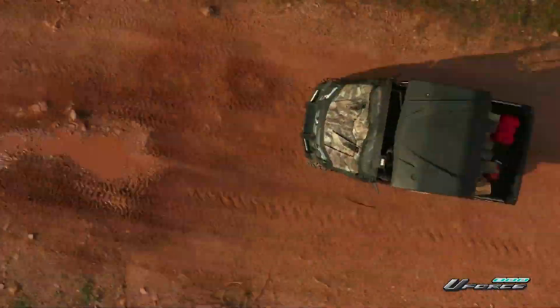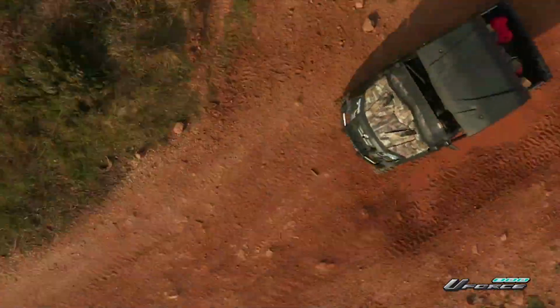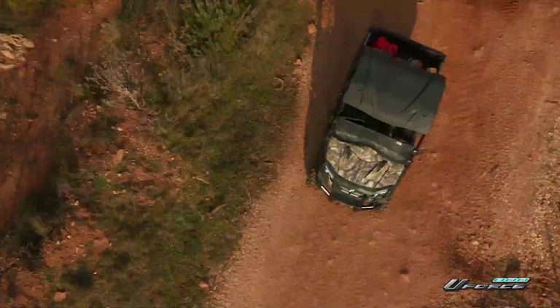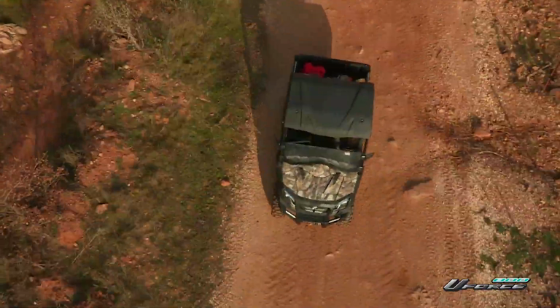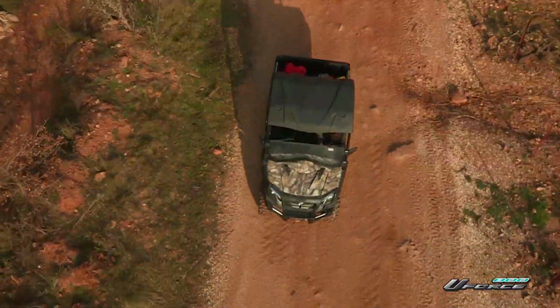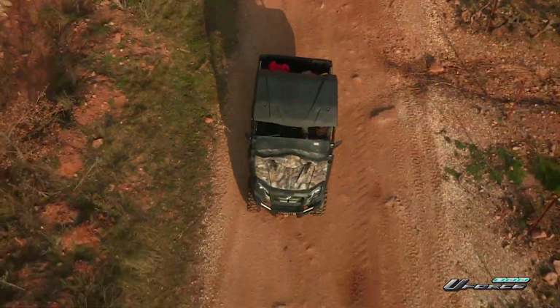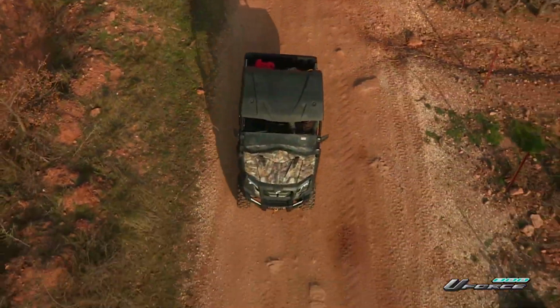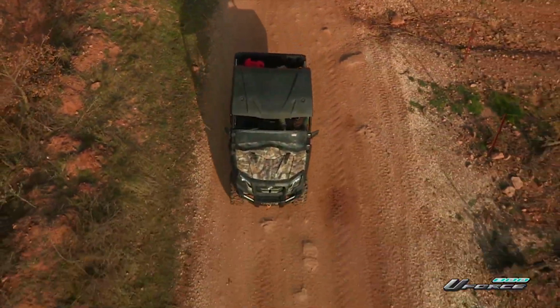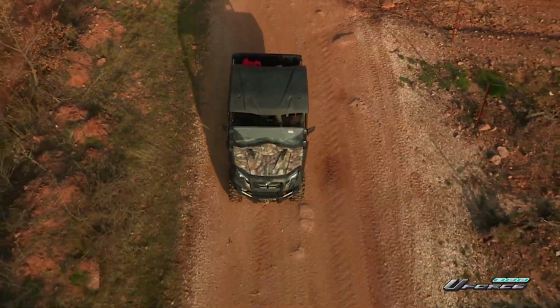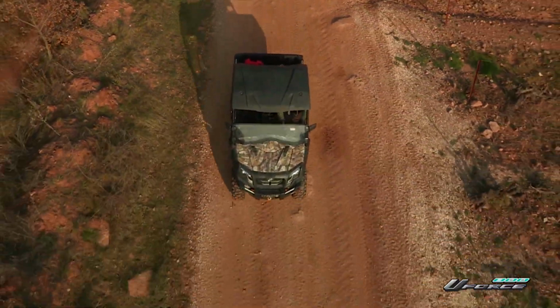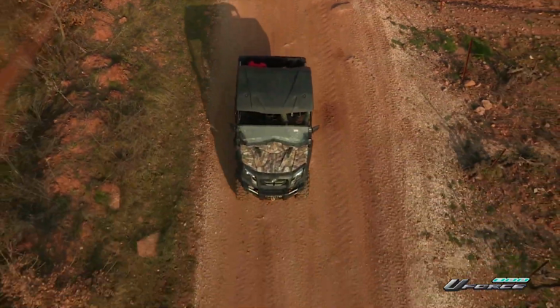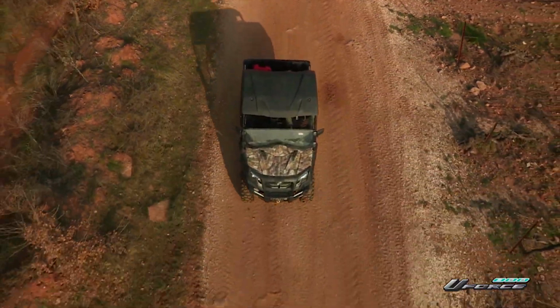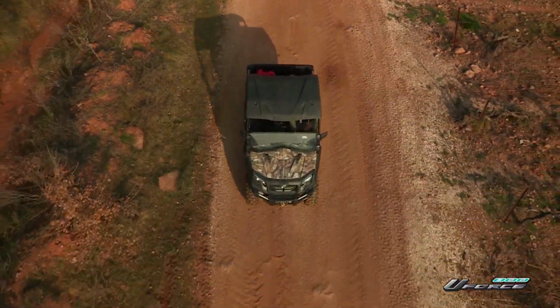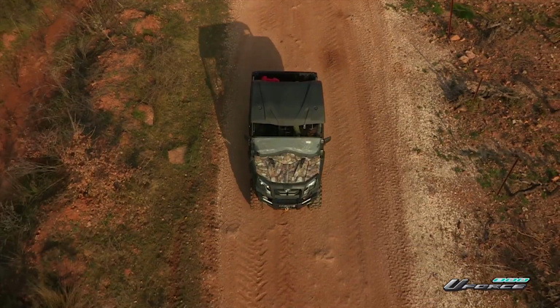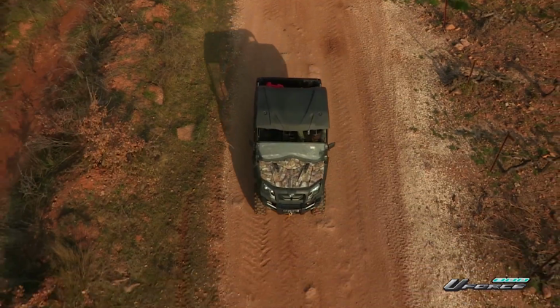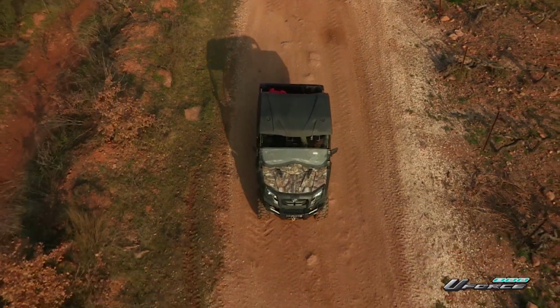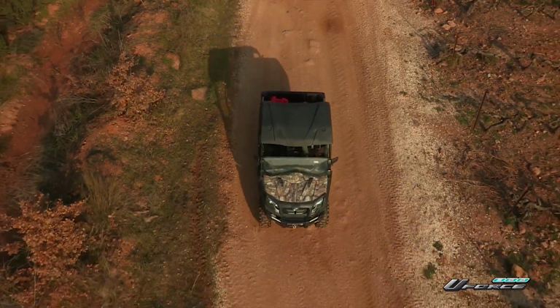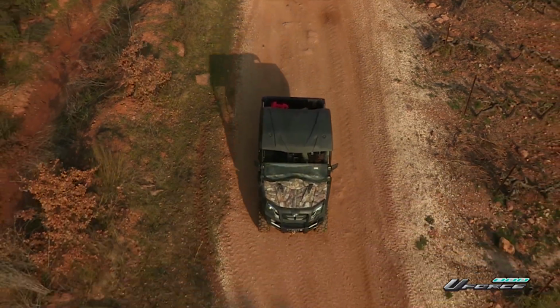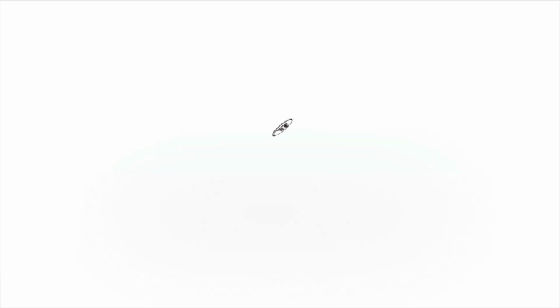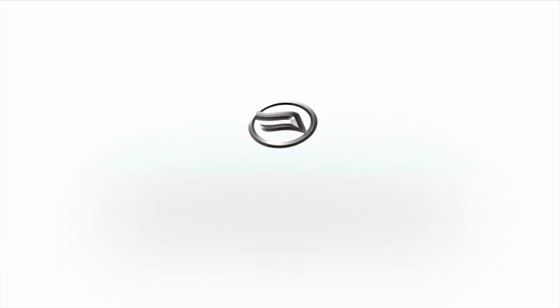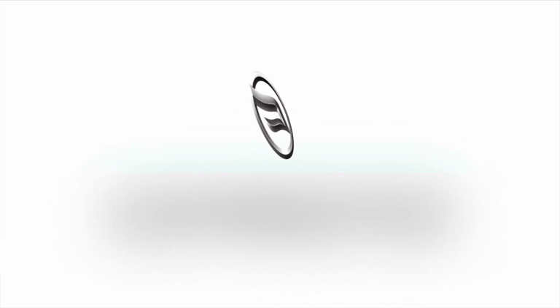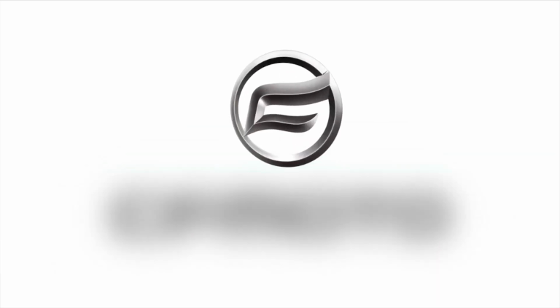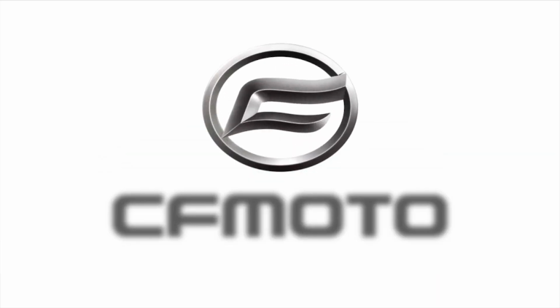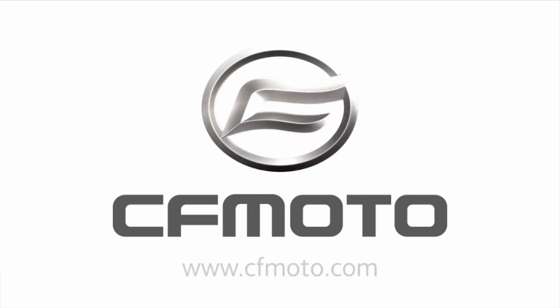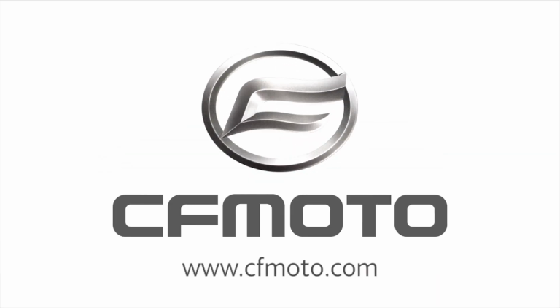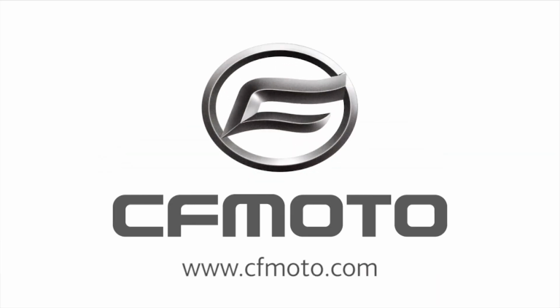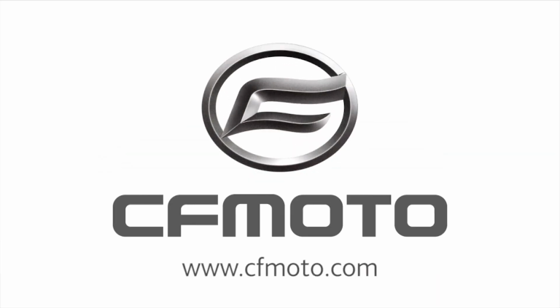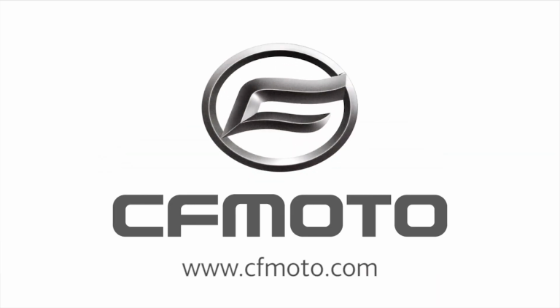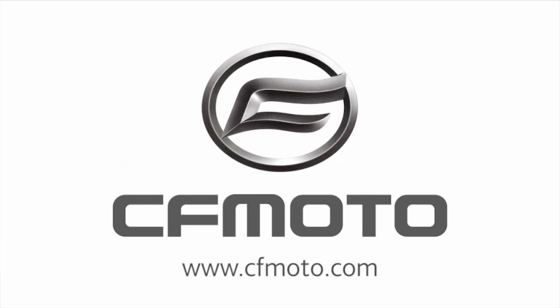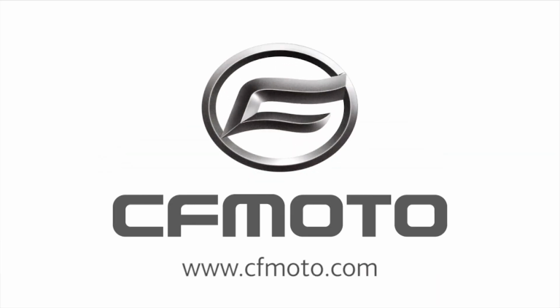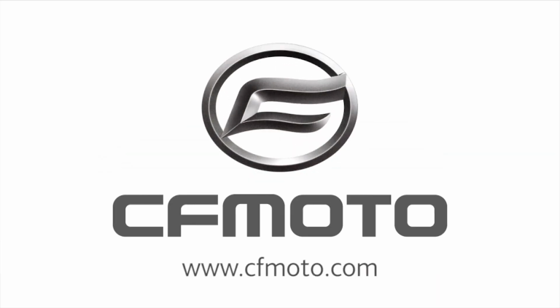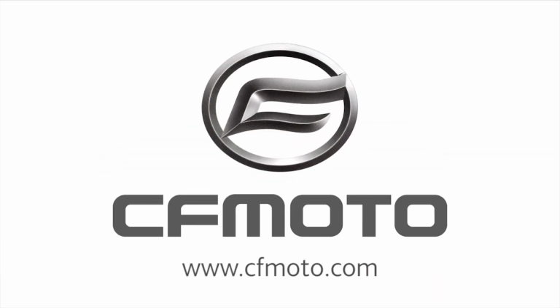So get to work, or play, with the U-Force 800 from CFMoto.